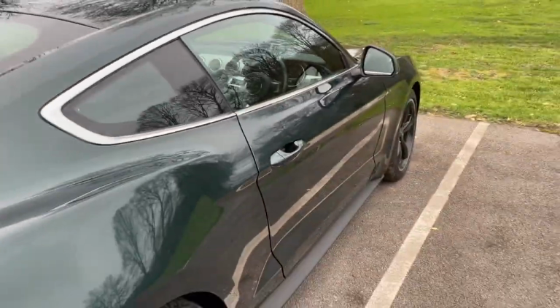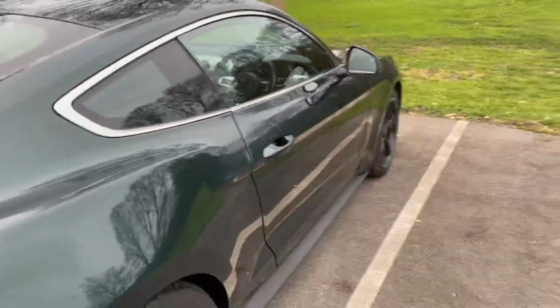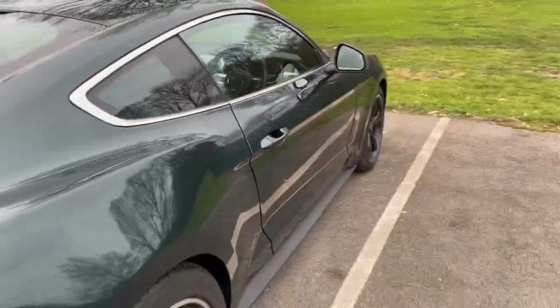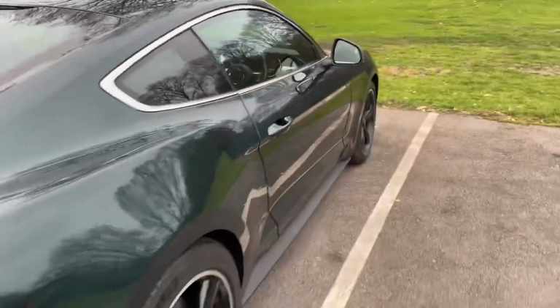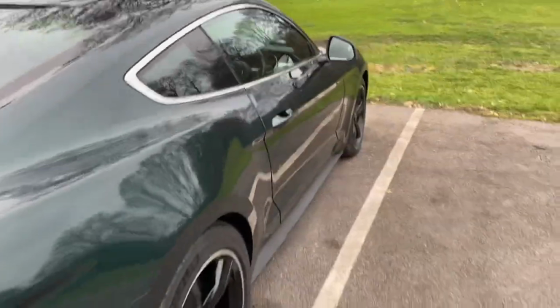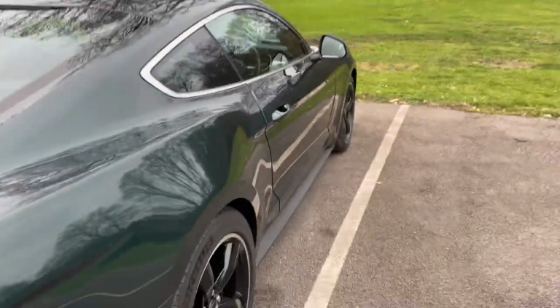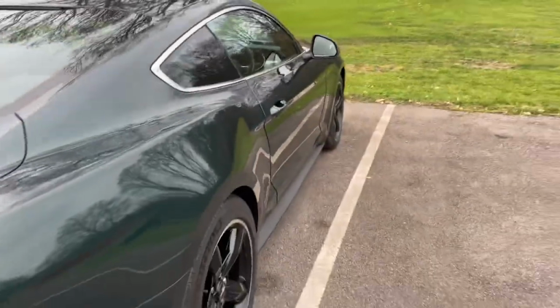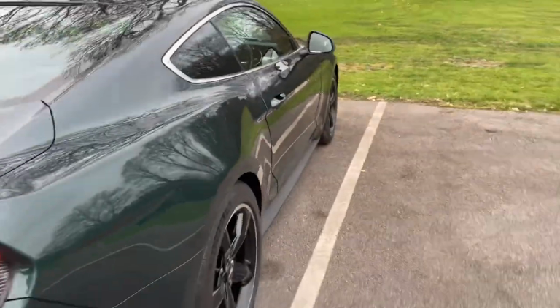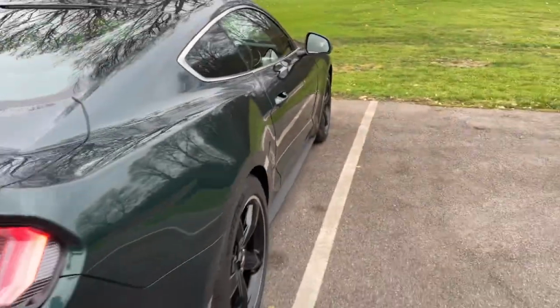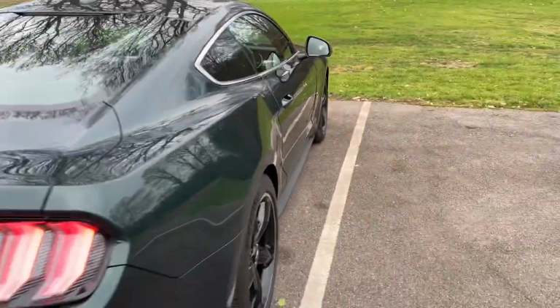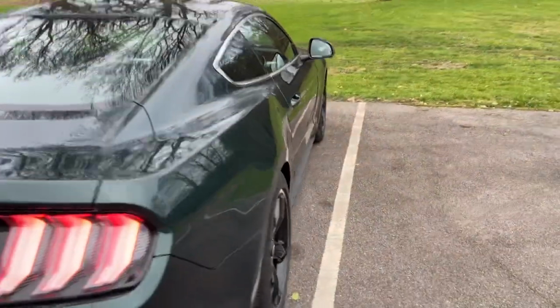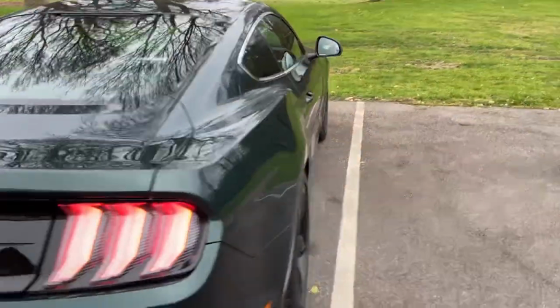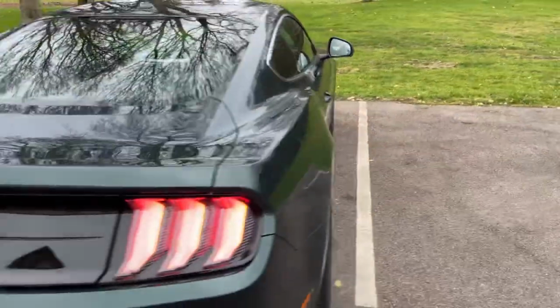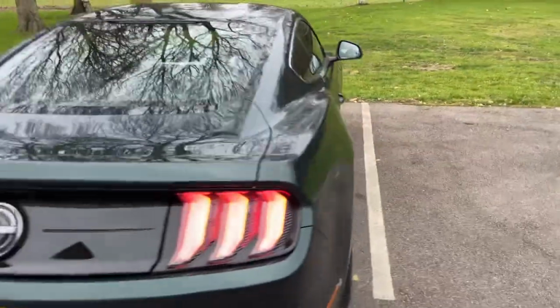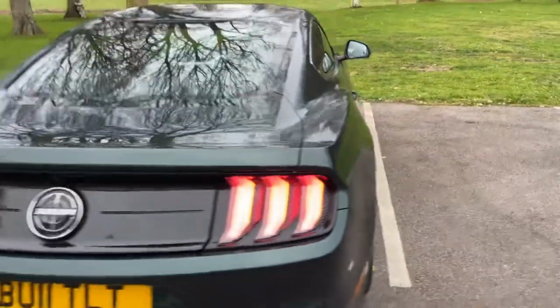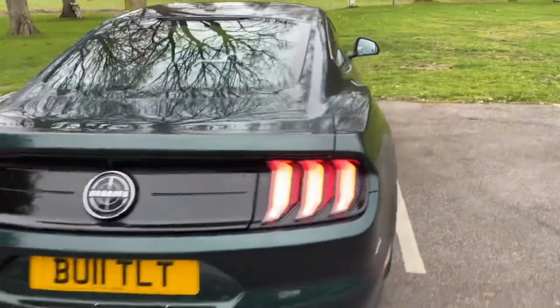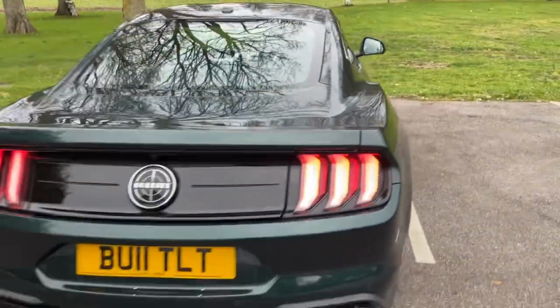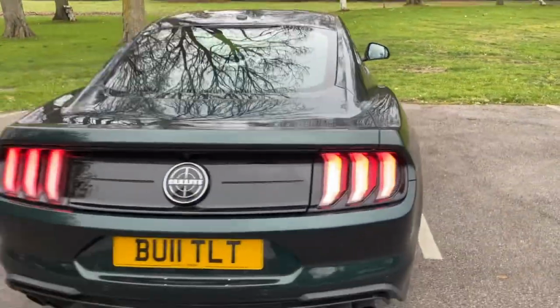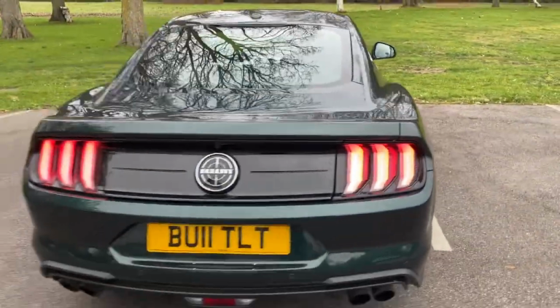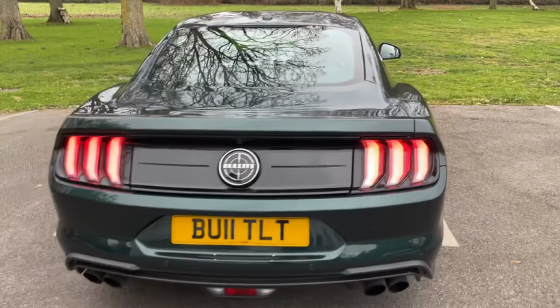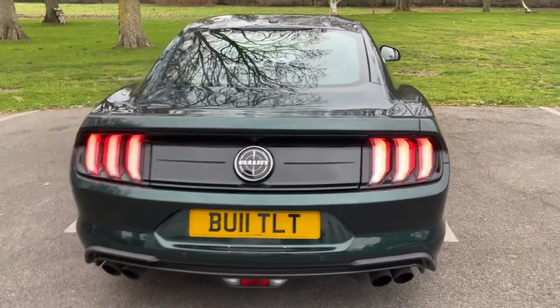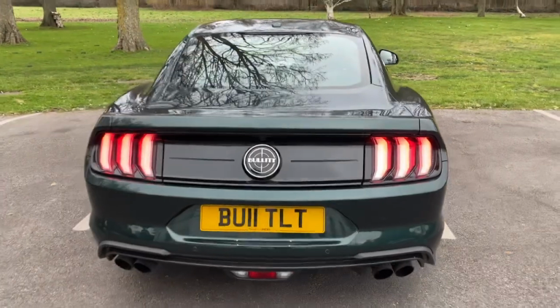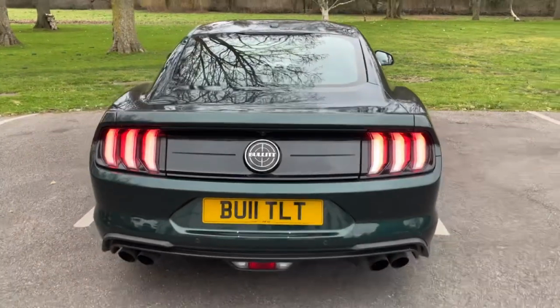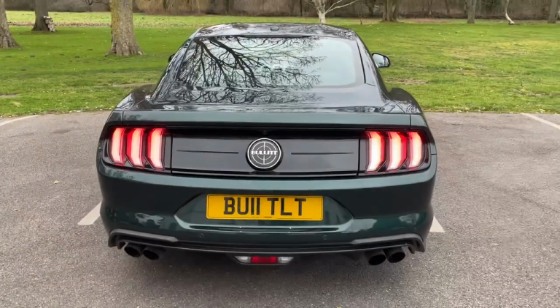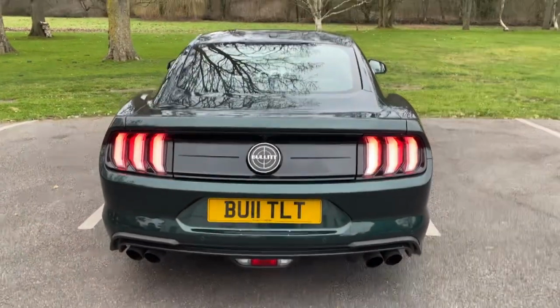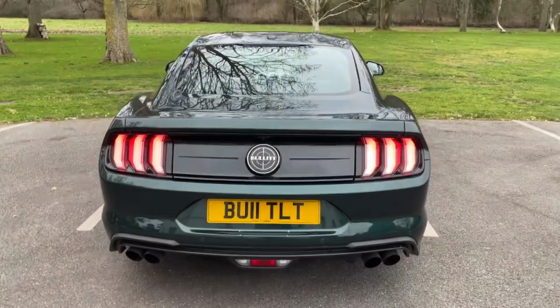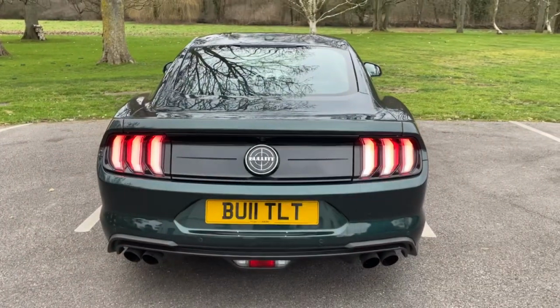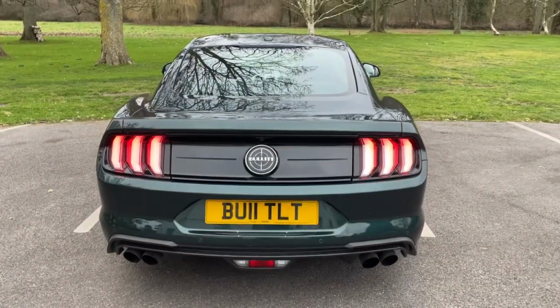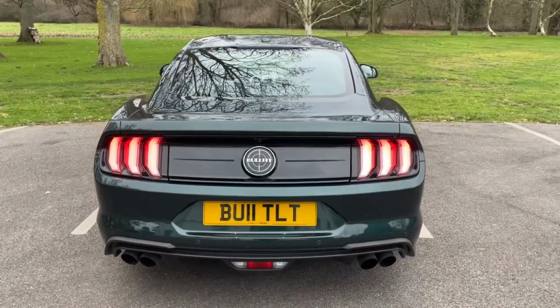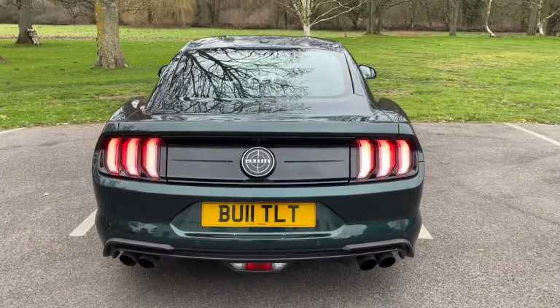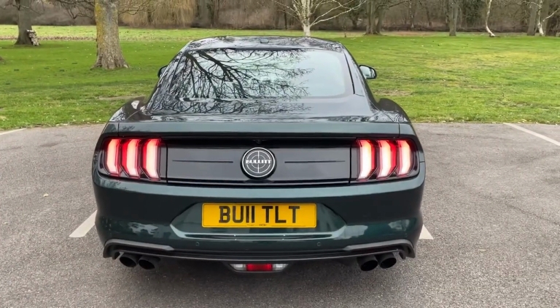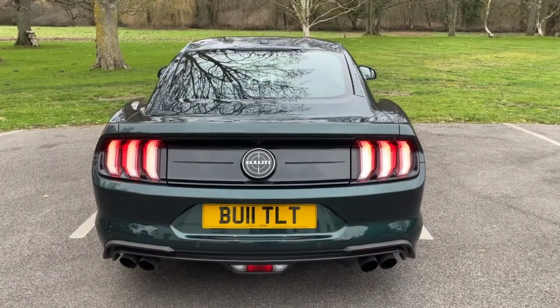It's going up for sale at £49,995 if you're interested — let us know.